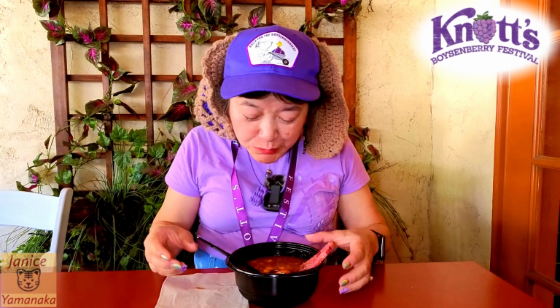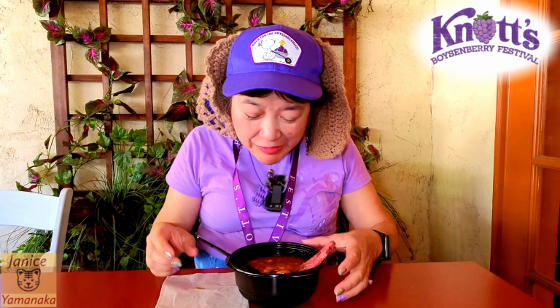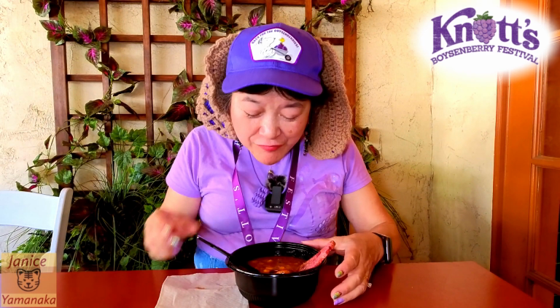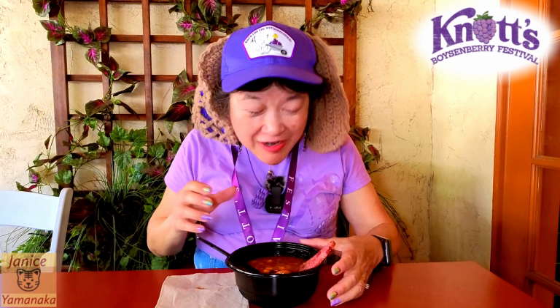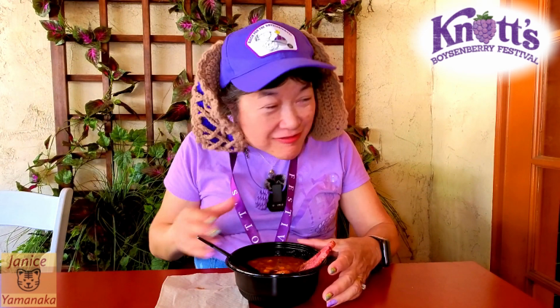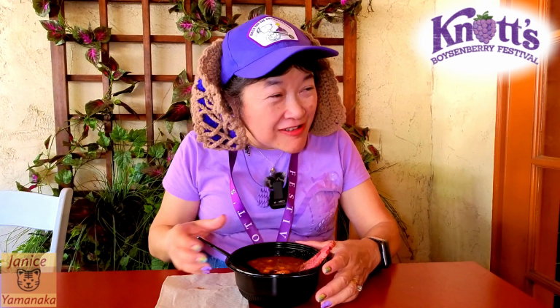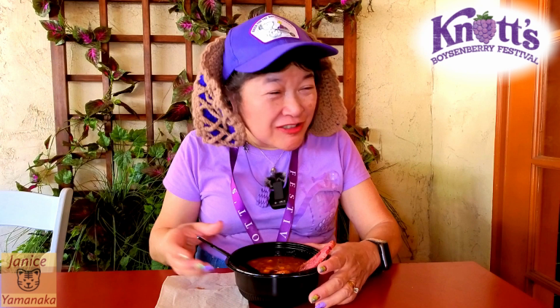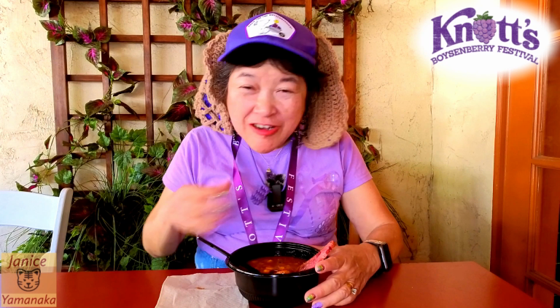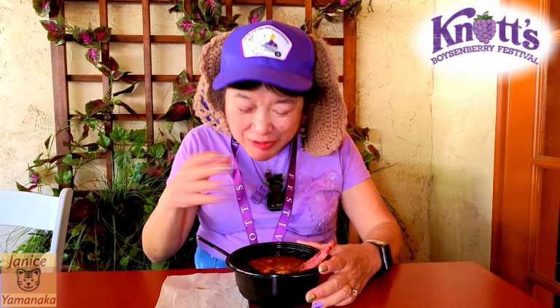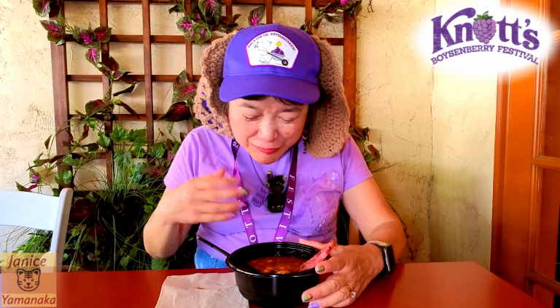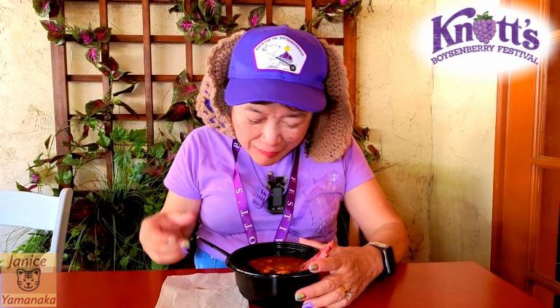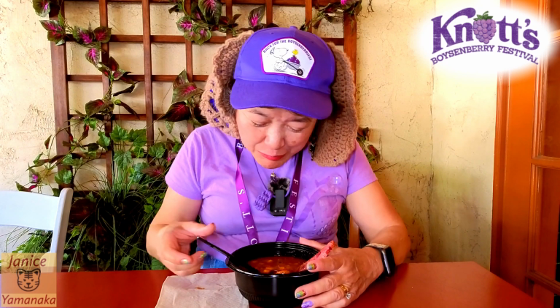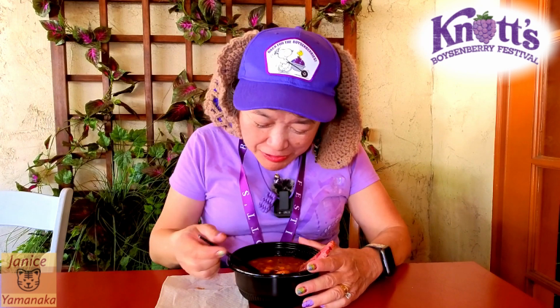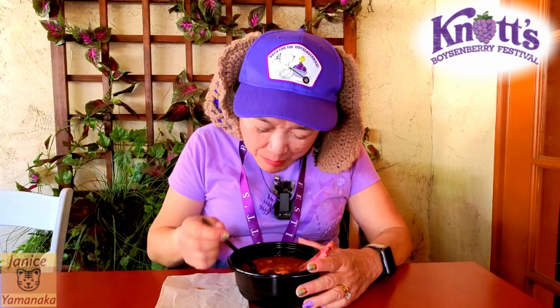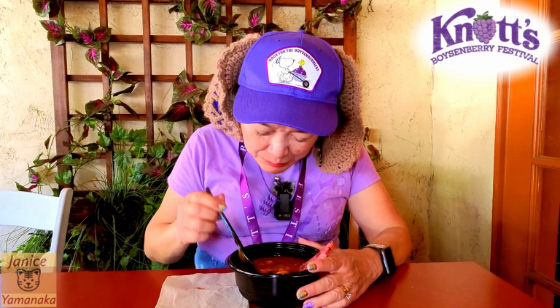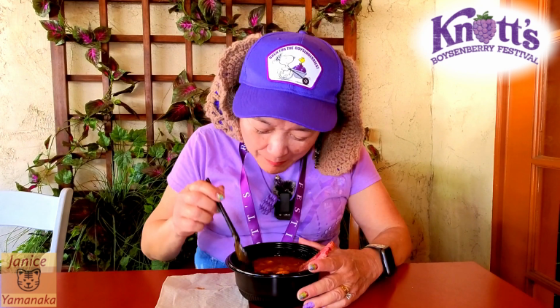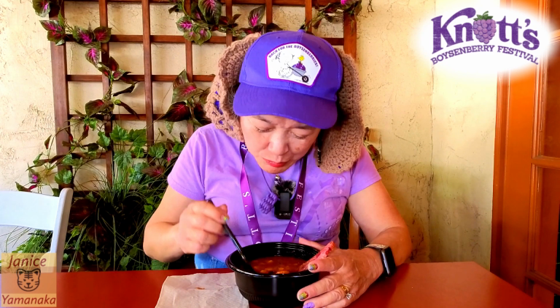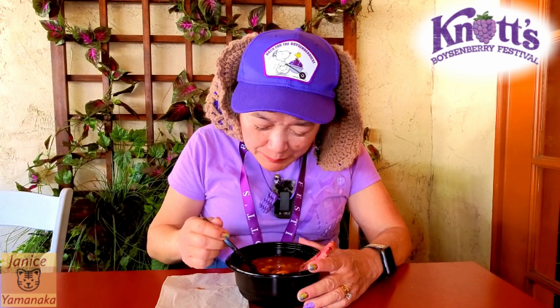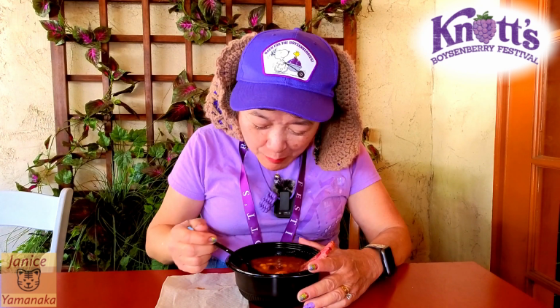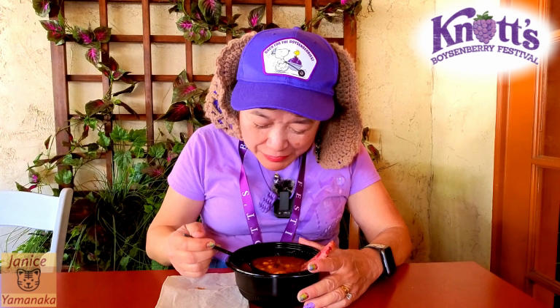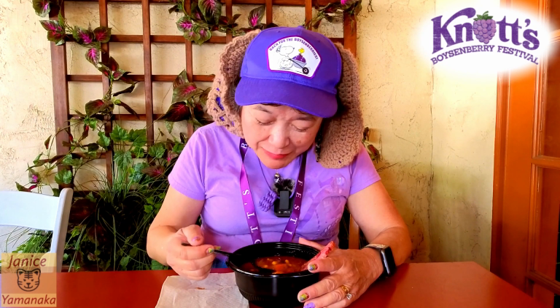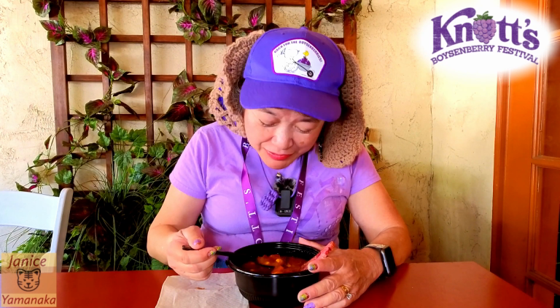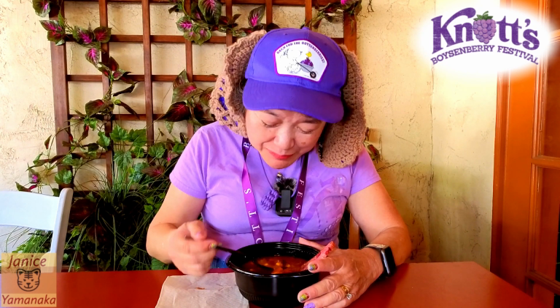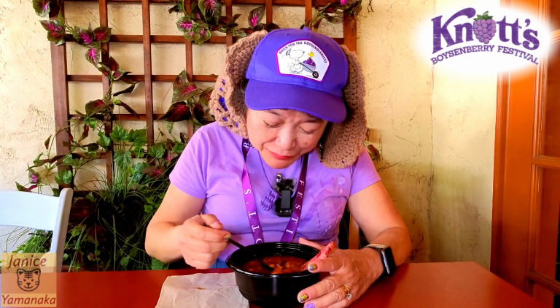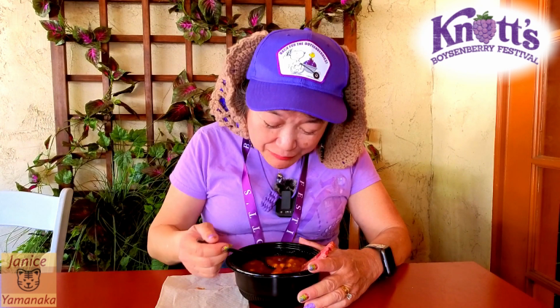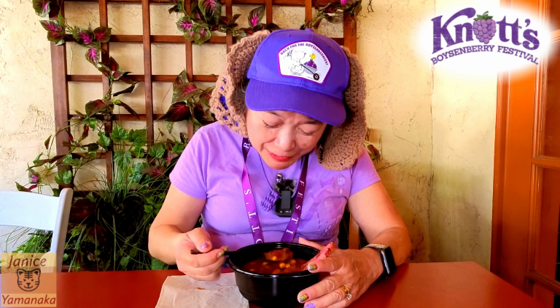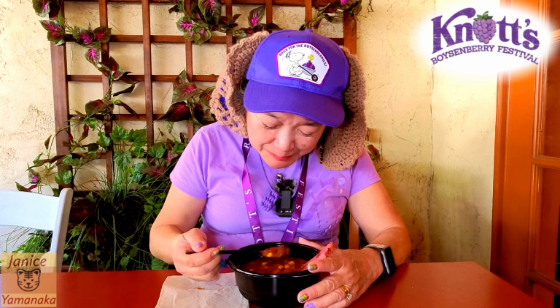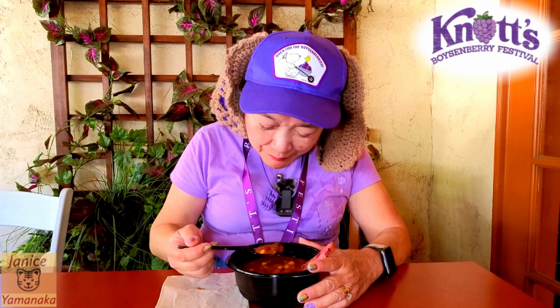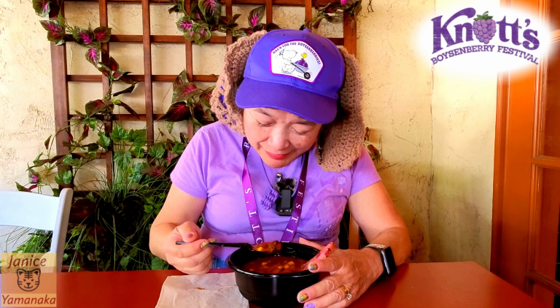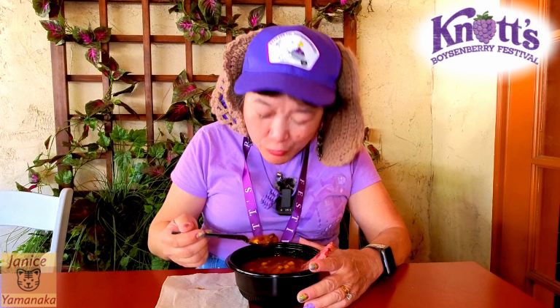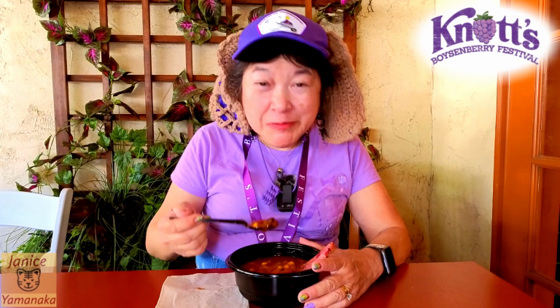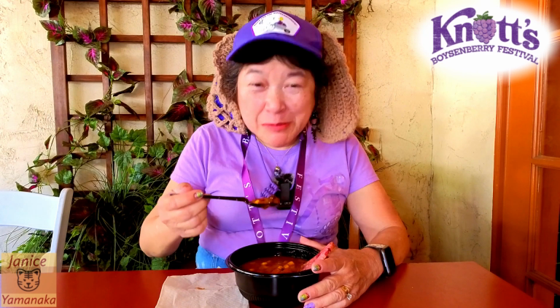It was very hot — not spicy — but they keep this one really warmed up.